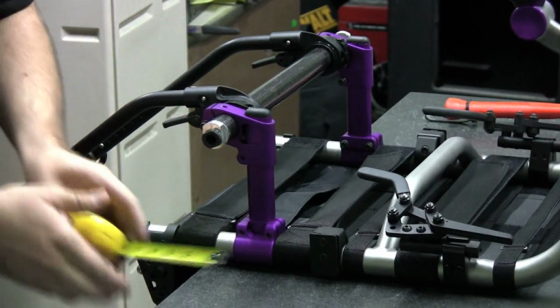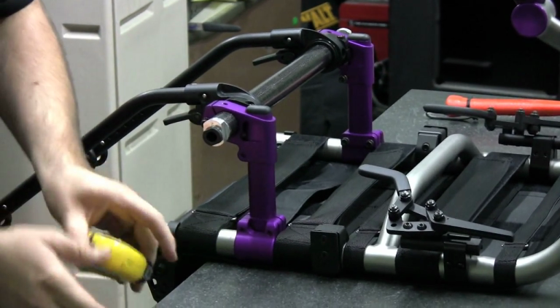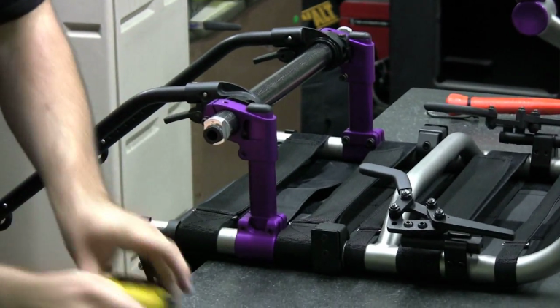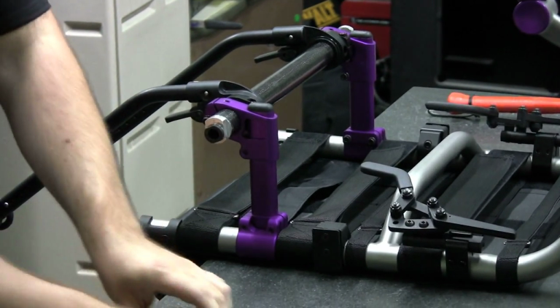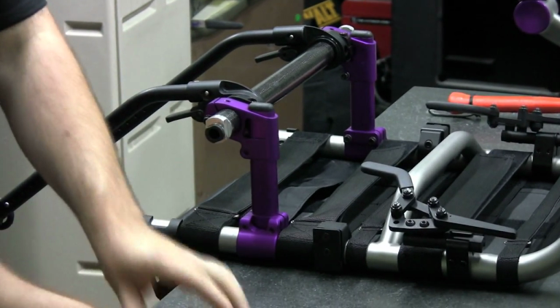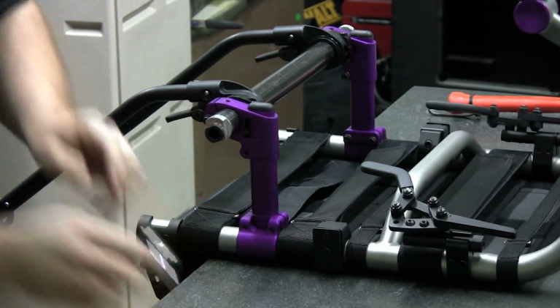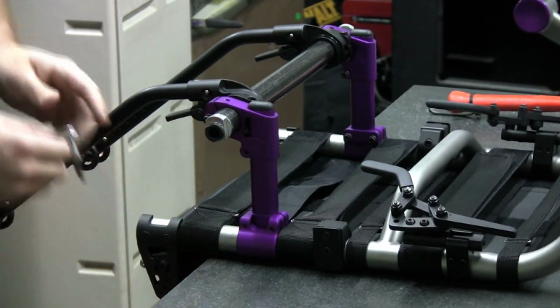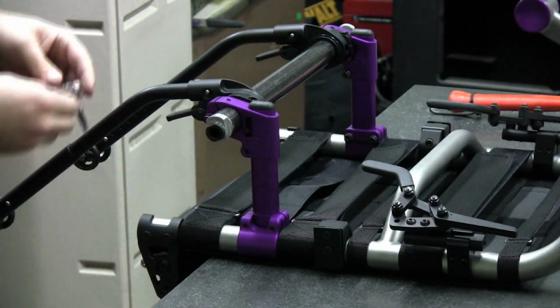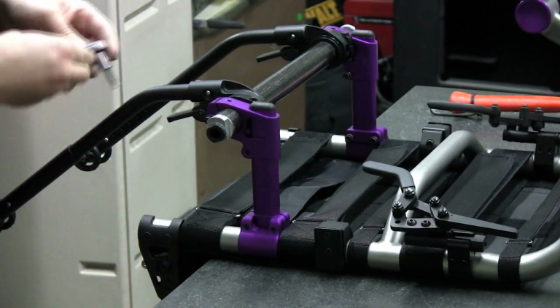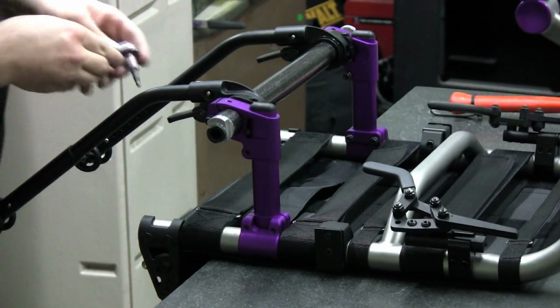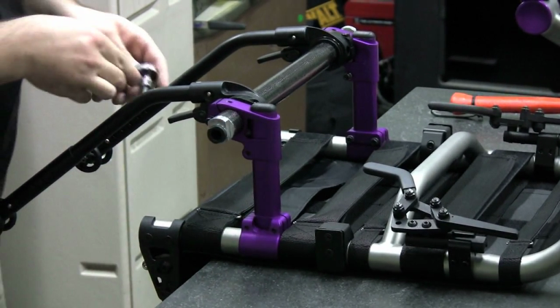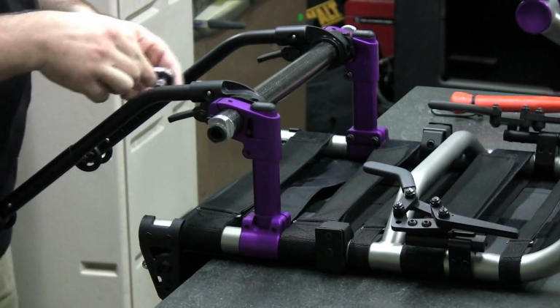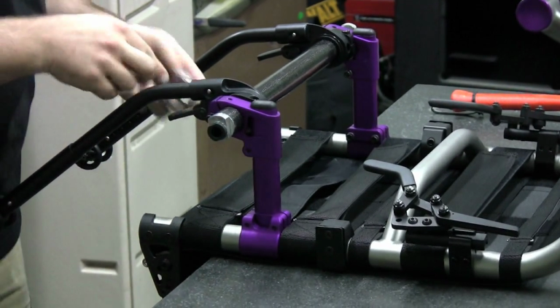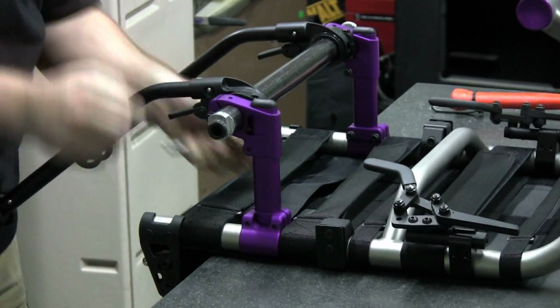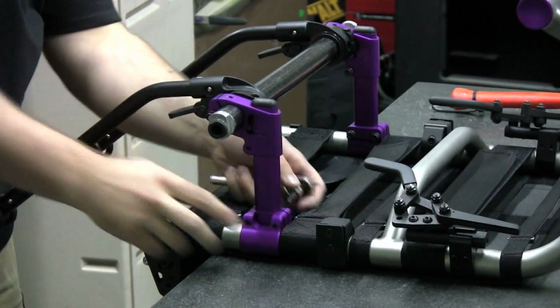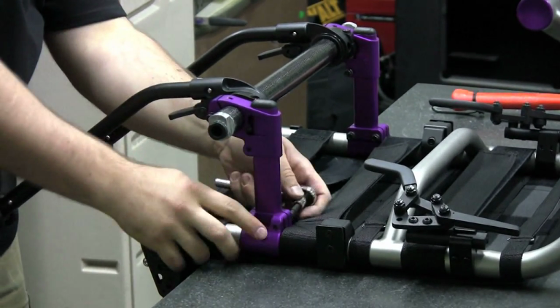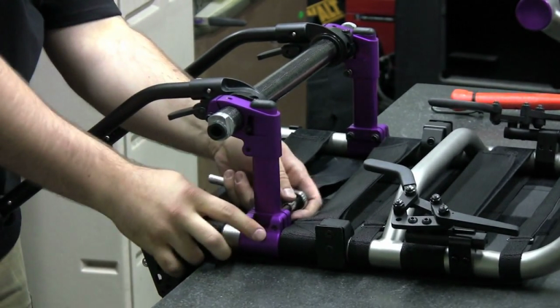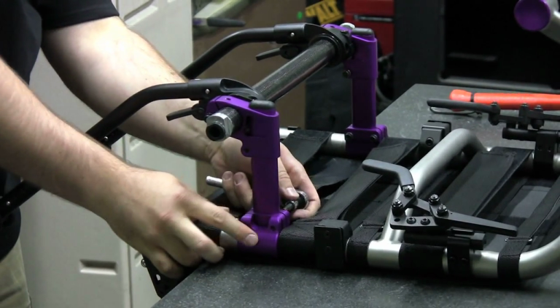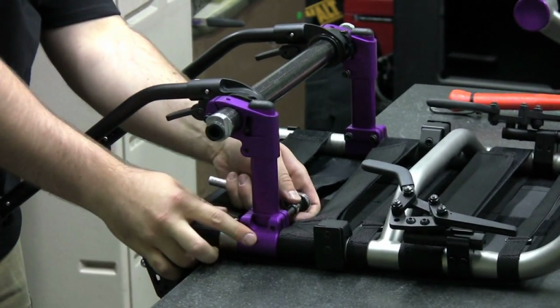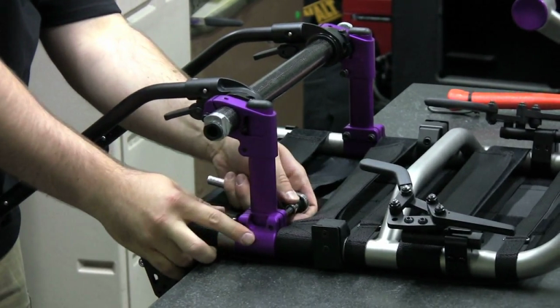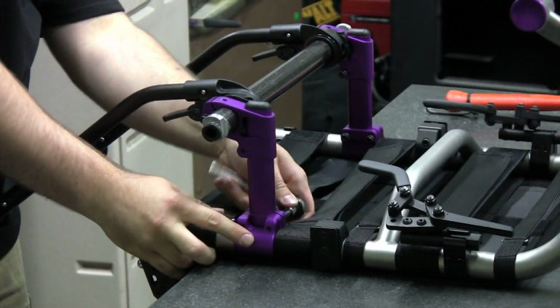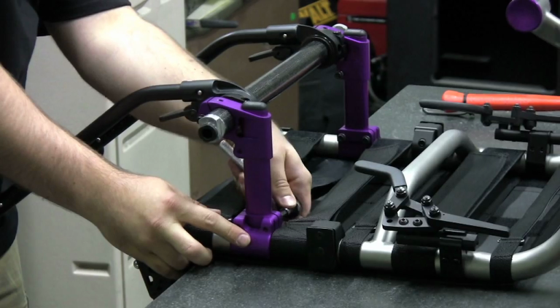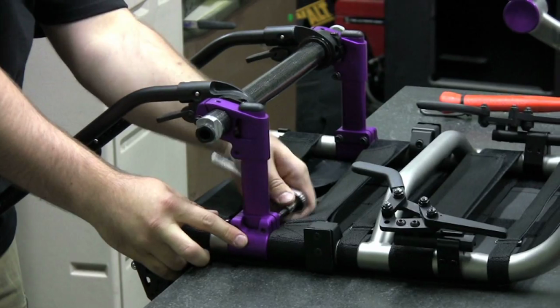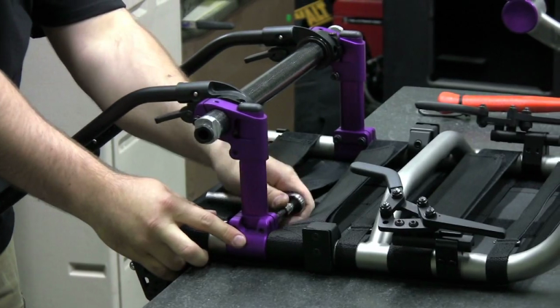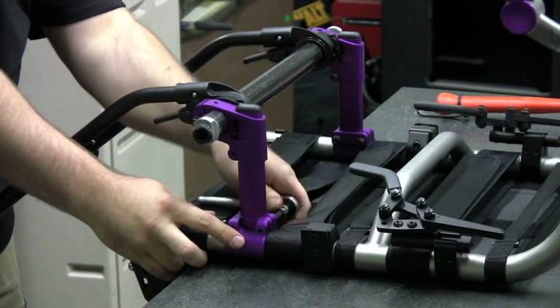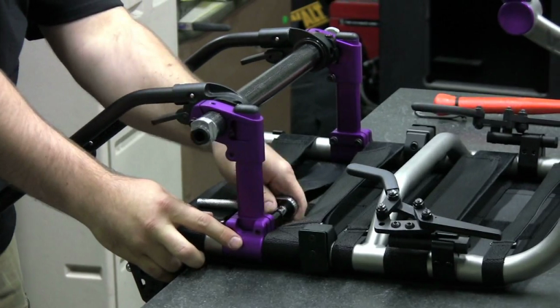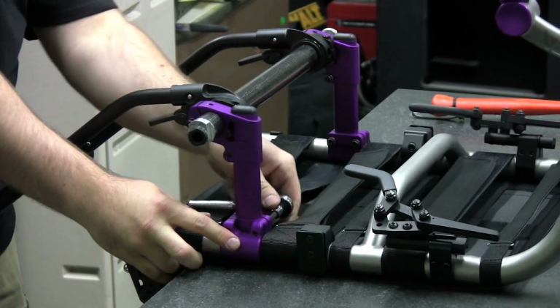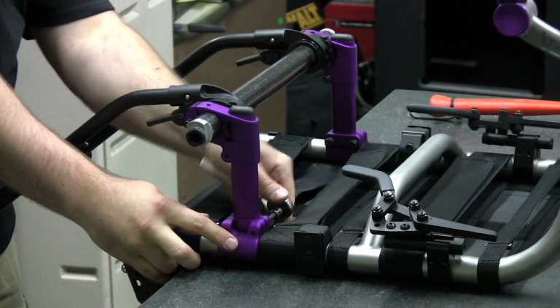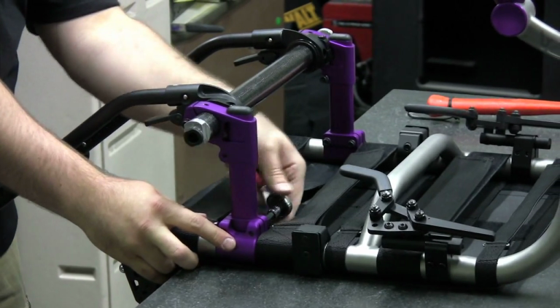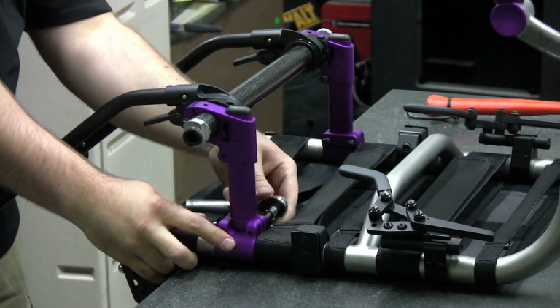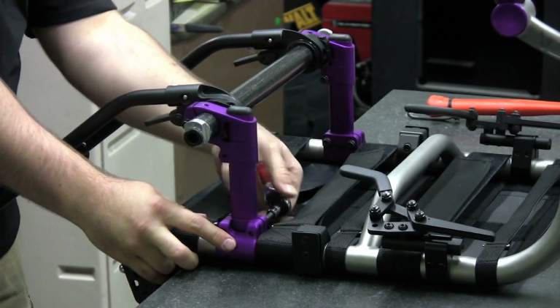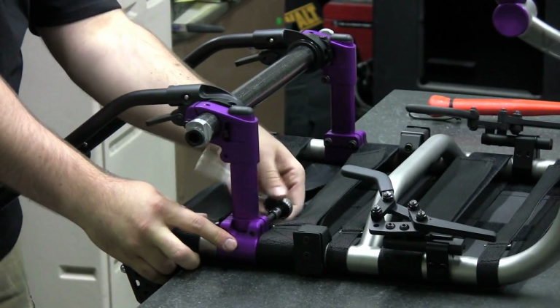Step 1: Loosen, but do not remove, the four Allen screws that secure the chamber mount clamps to the frame.